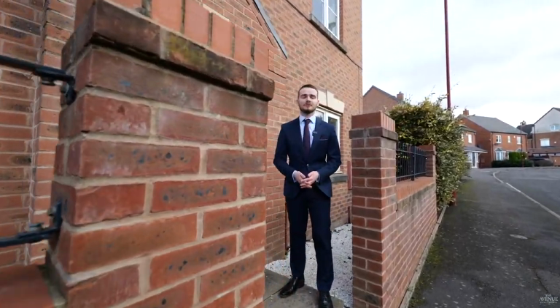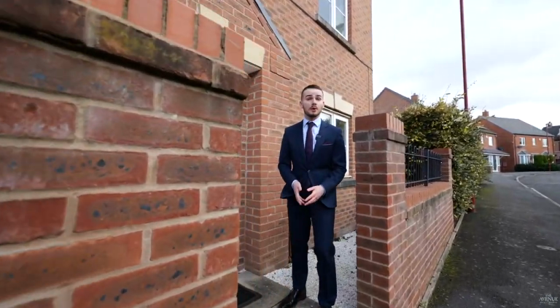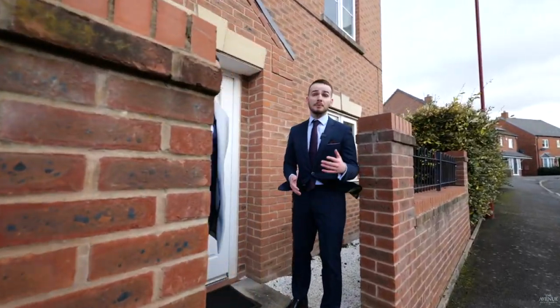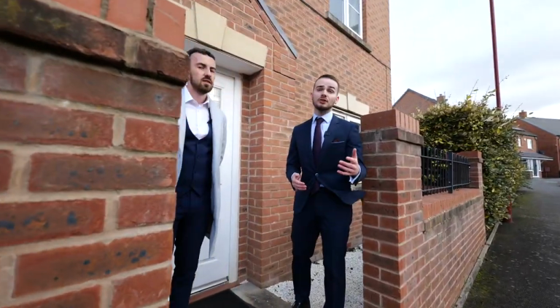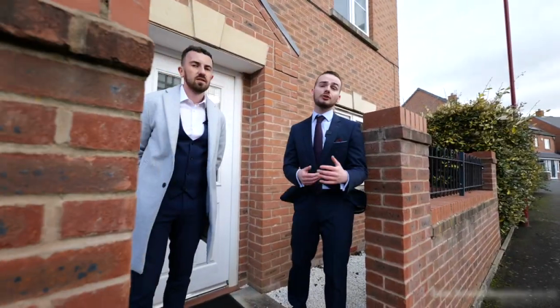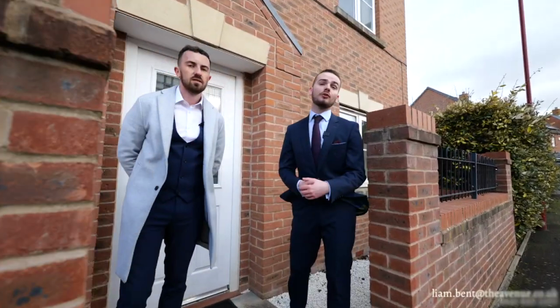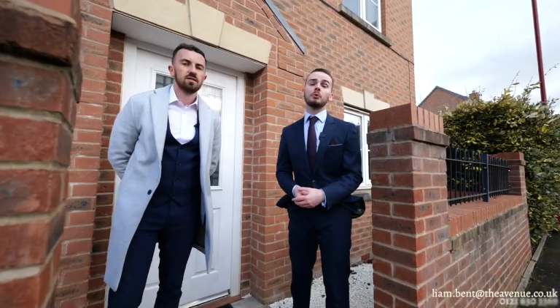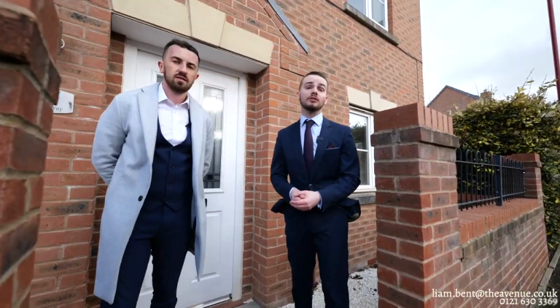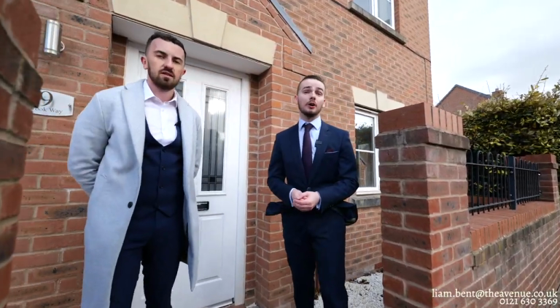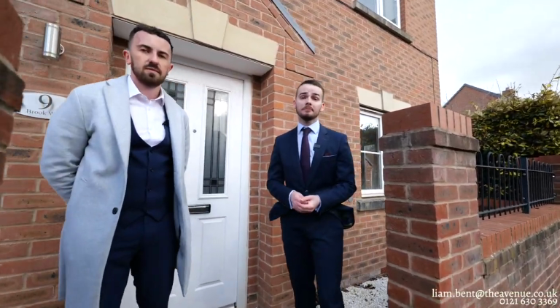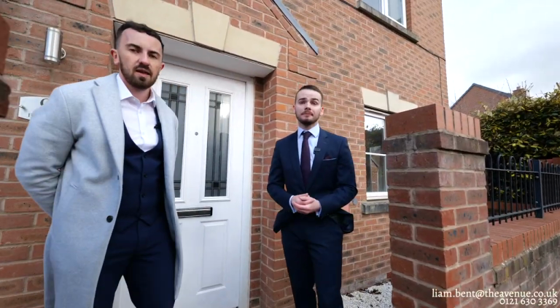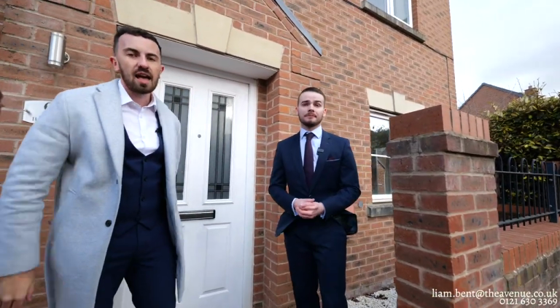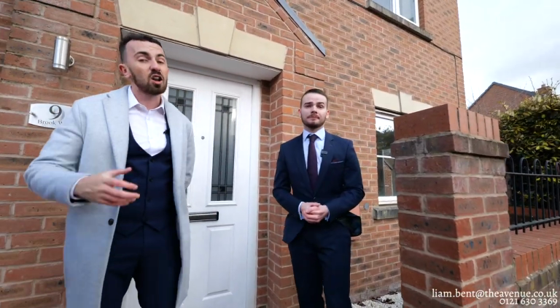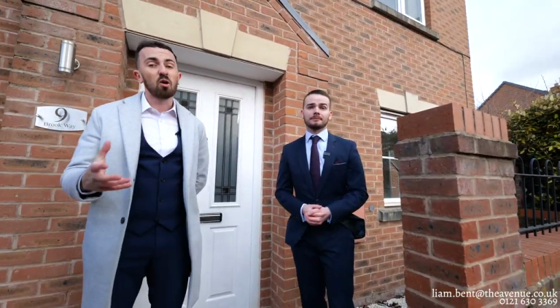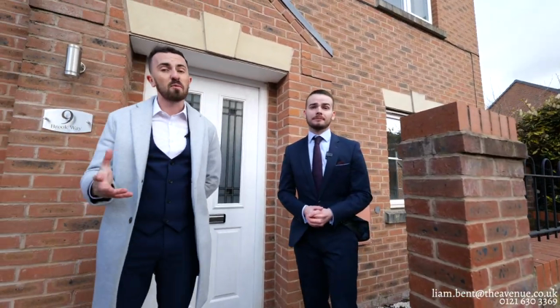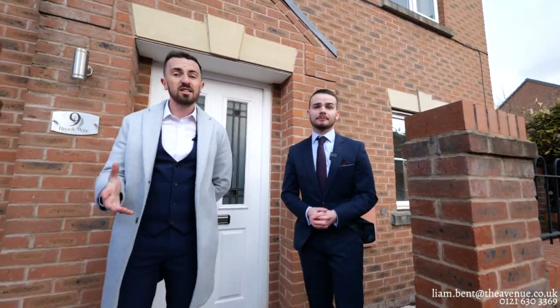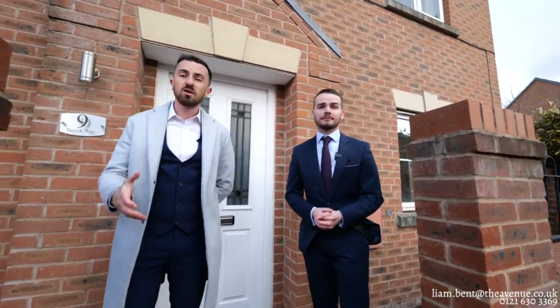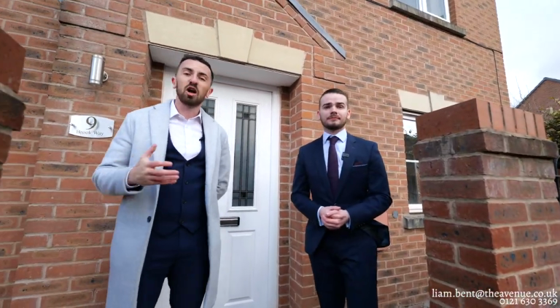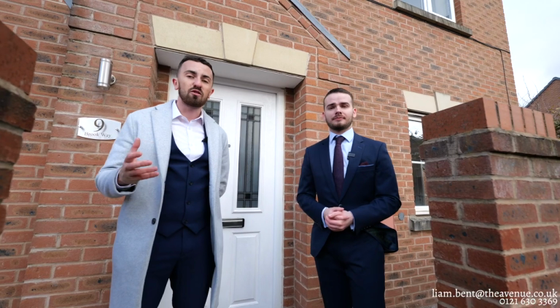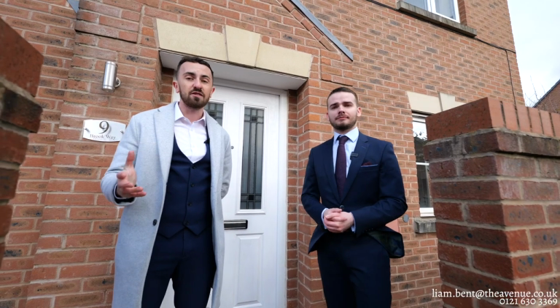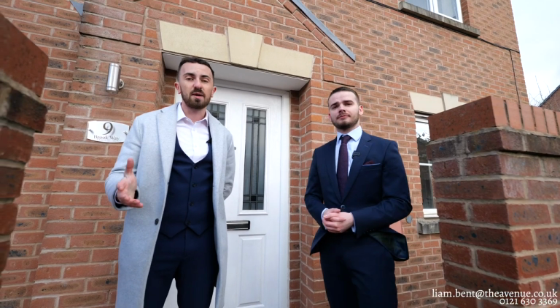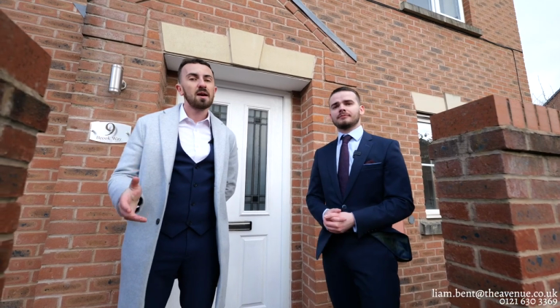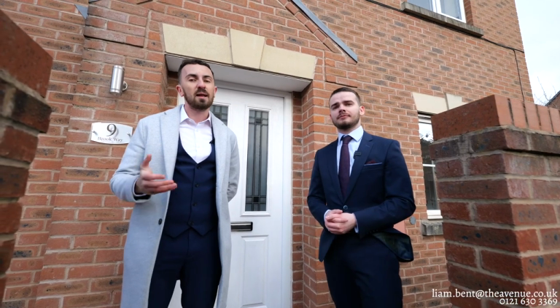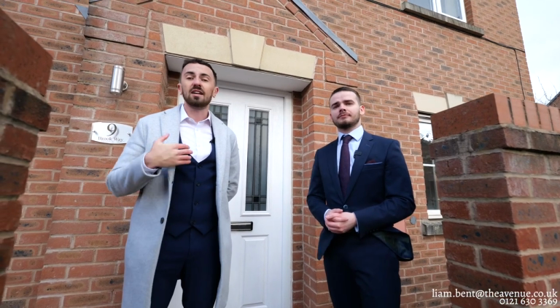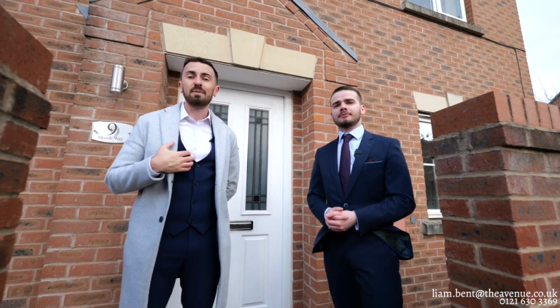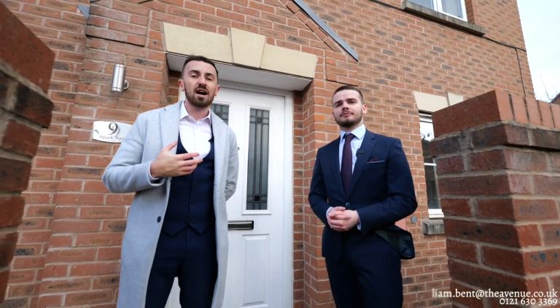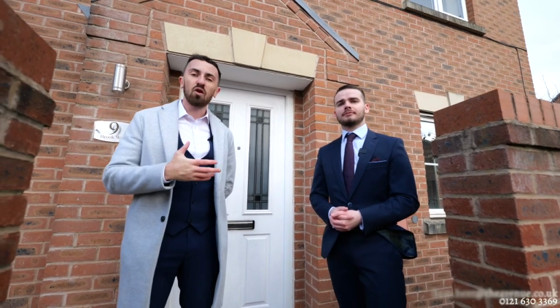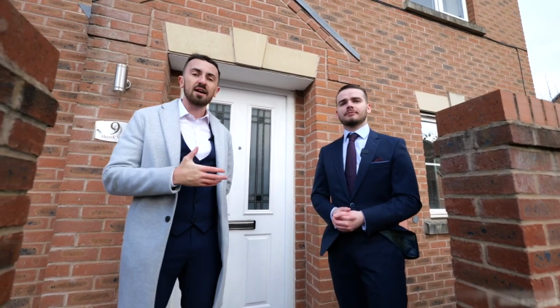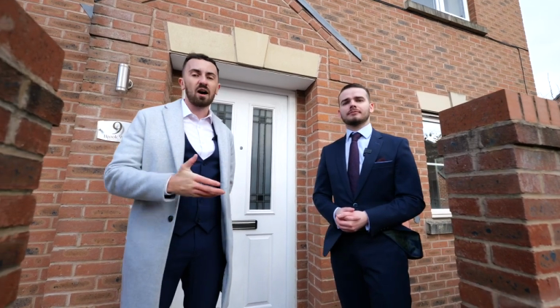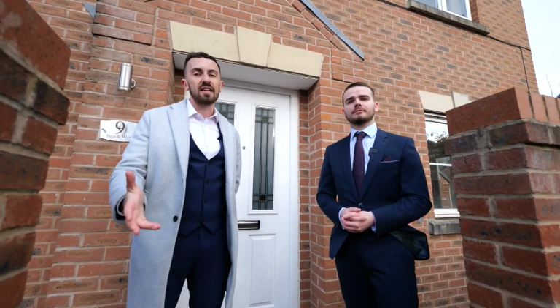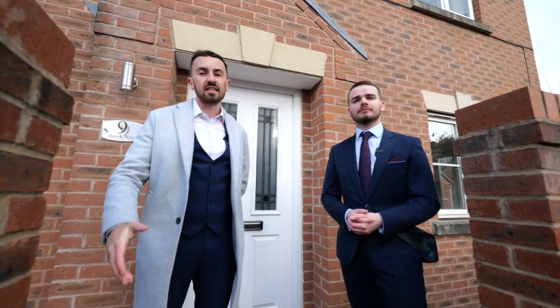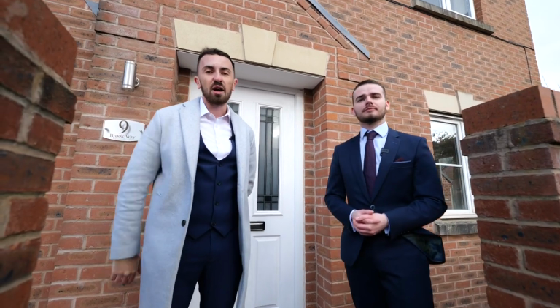We hope you've enjoyed the tour of this wonderful home. If you'd like more information or would like to arrange a viewing, please contact myself or Liam on the details below.